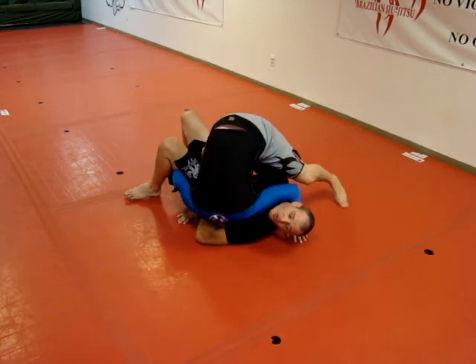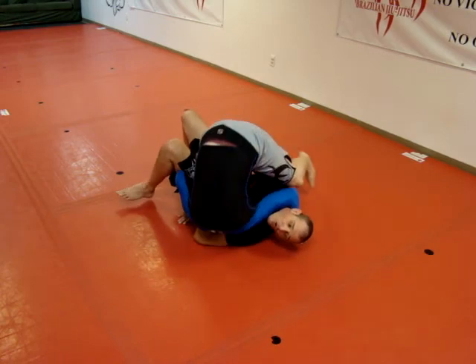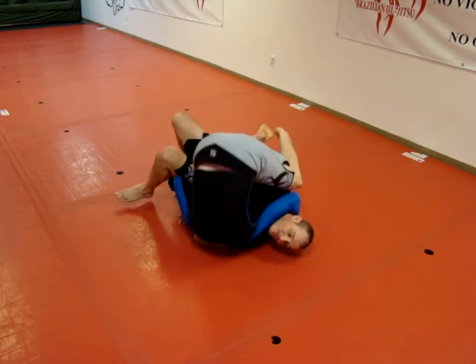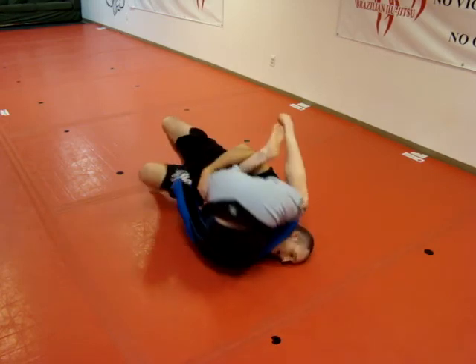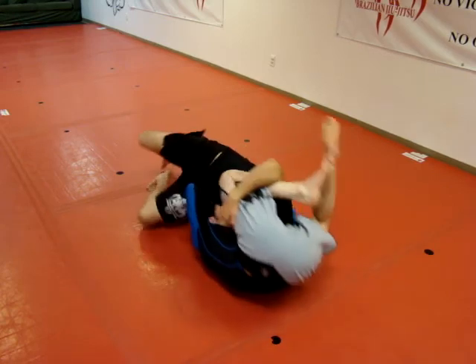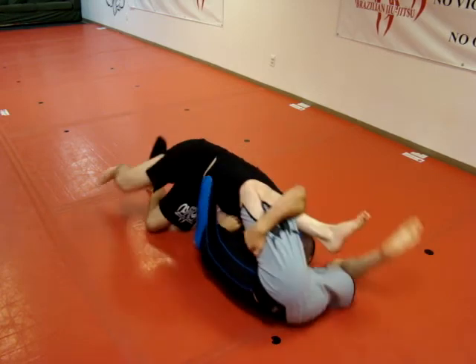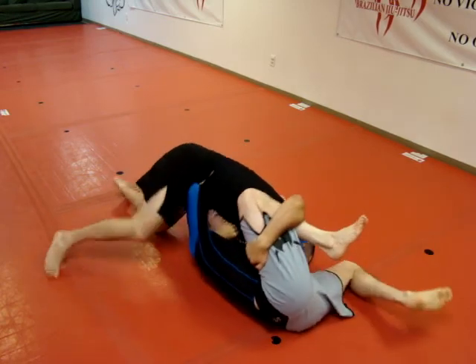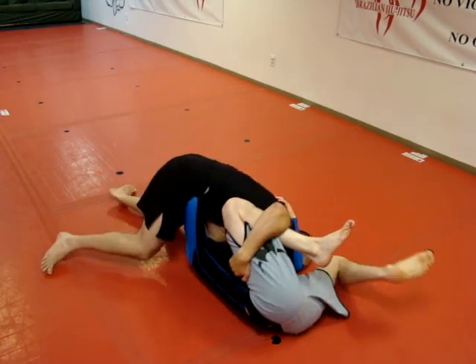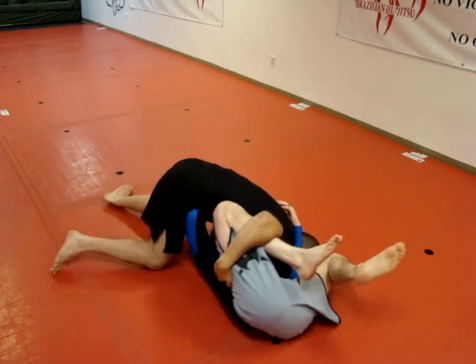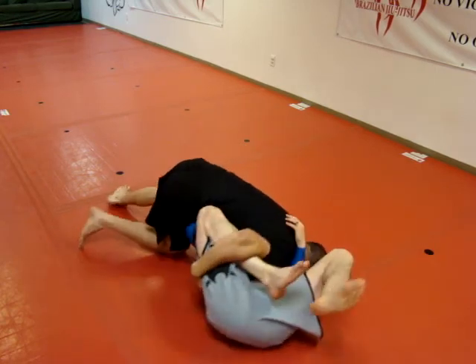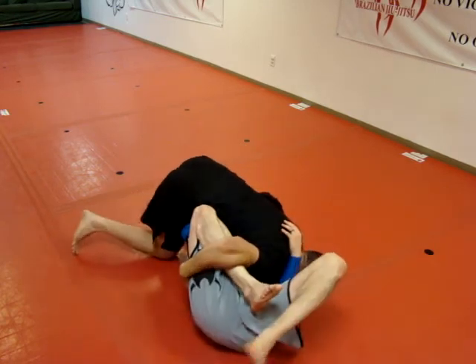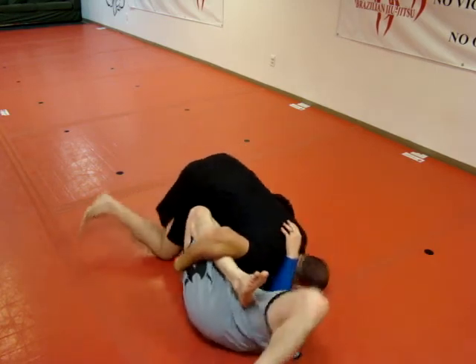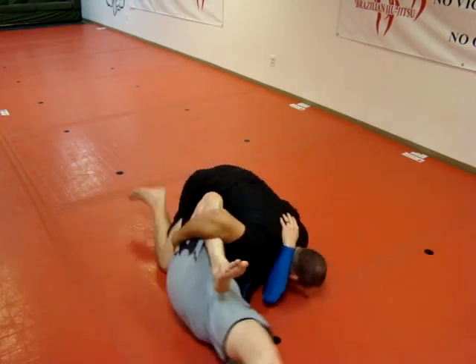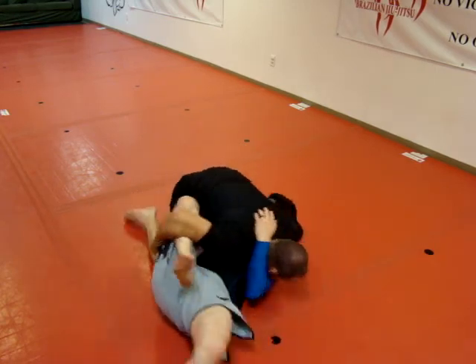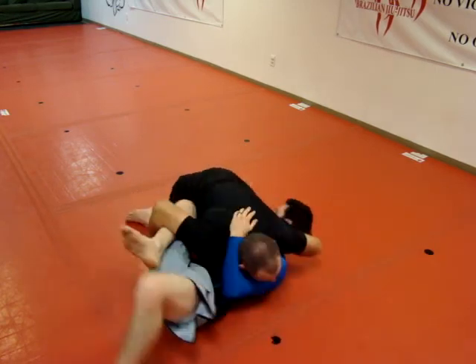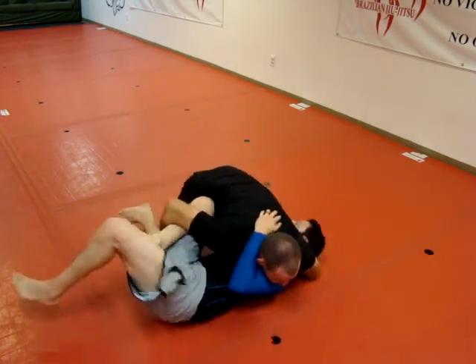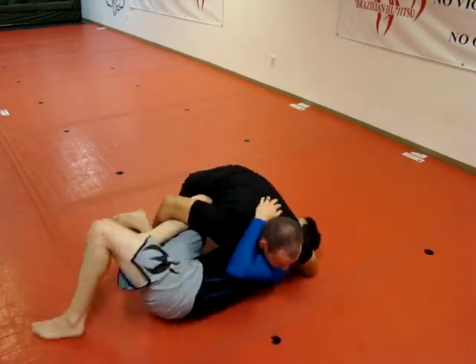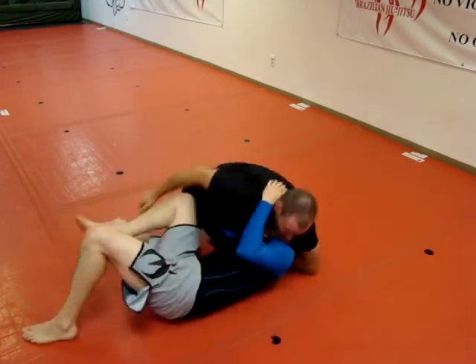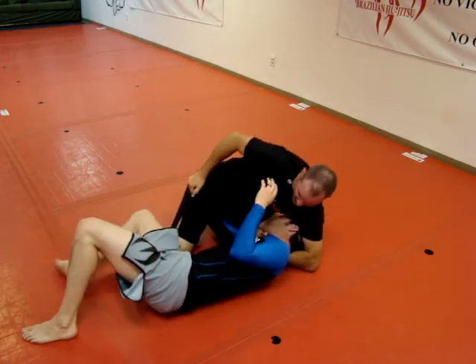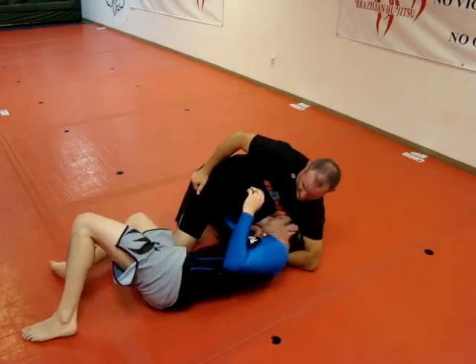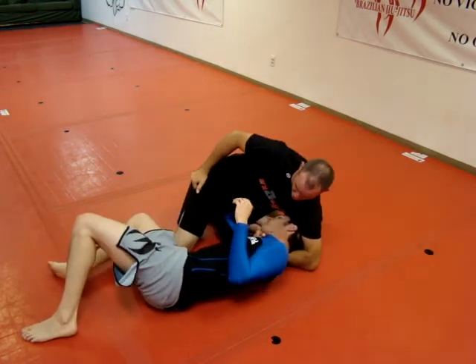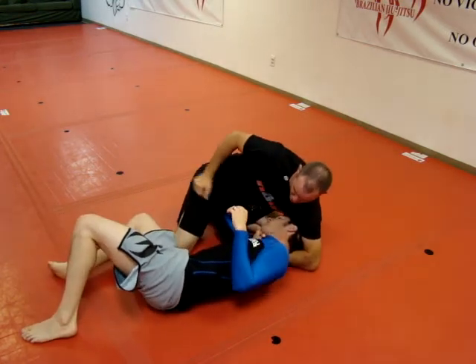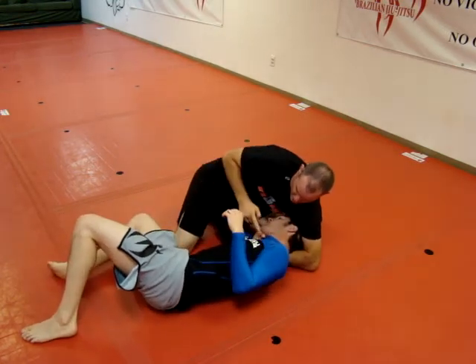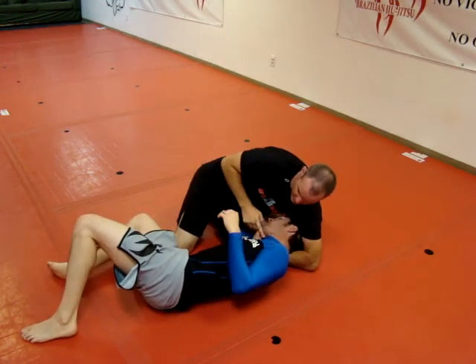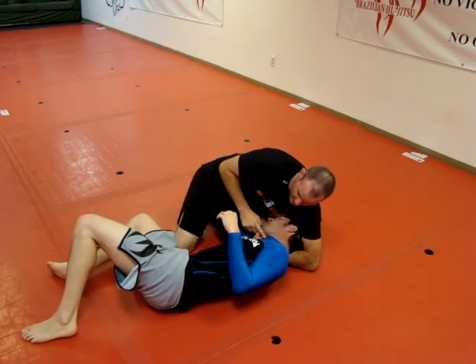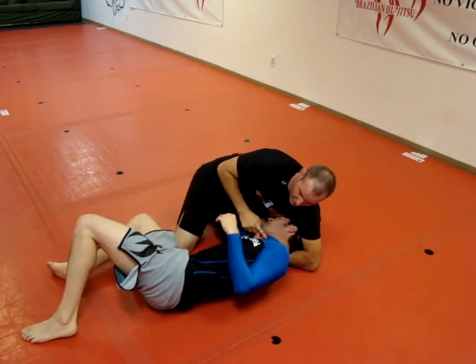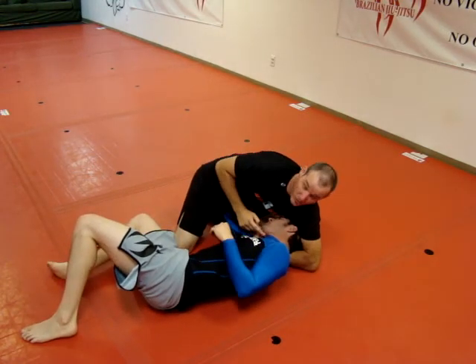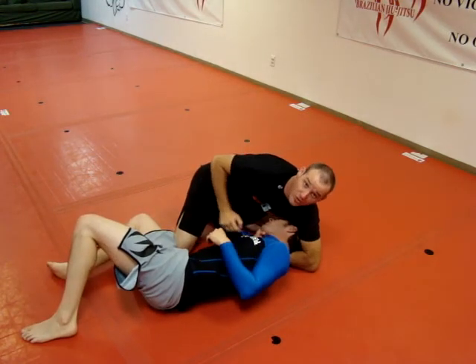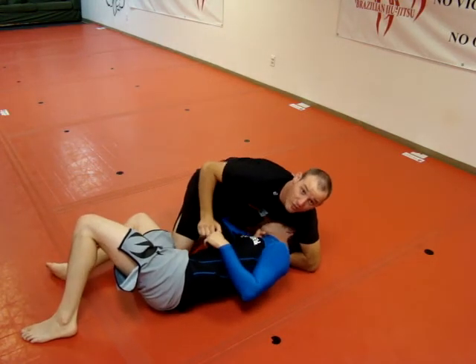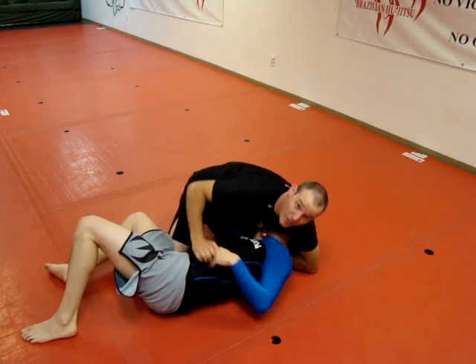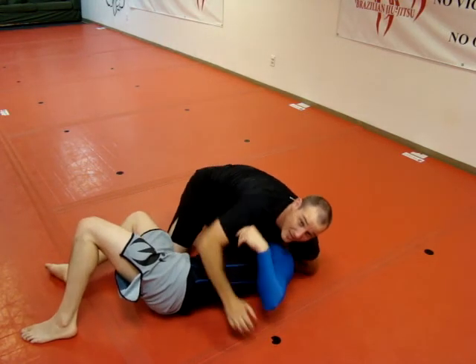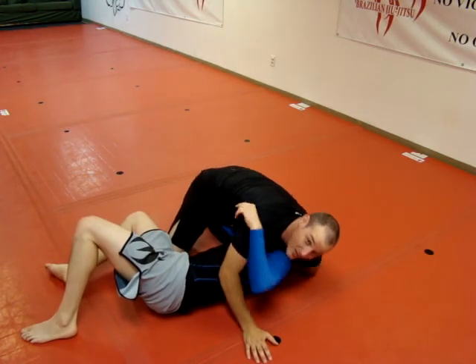As I roll on top, I will have my hook and my thumb through for a gi choke.